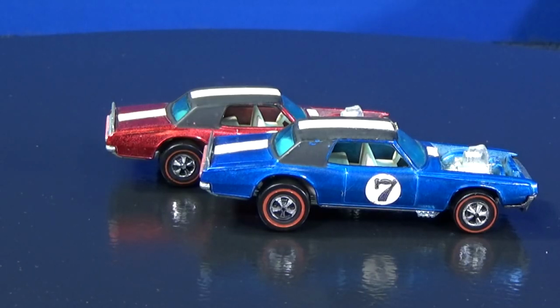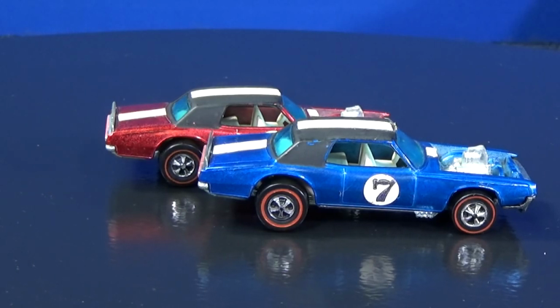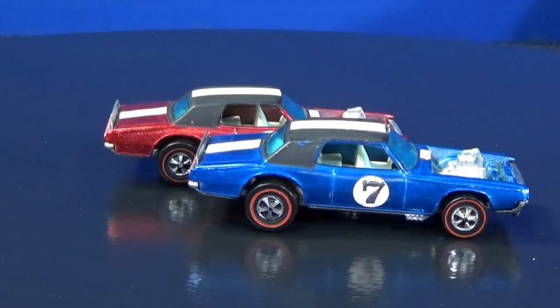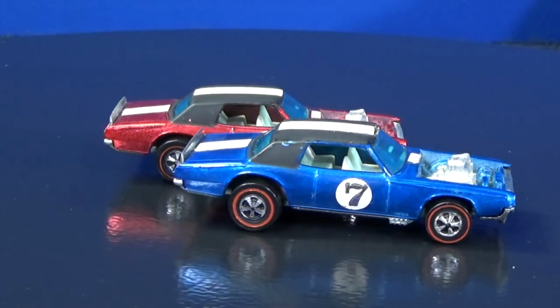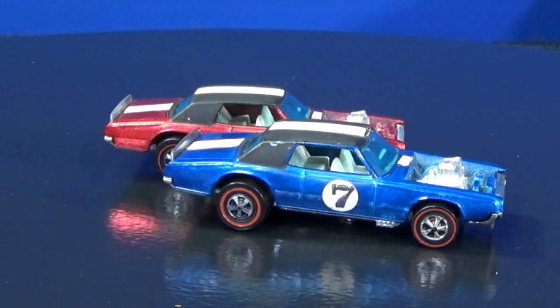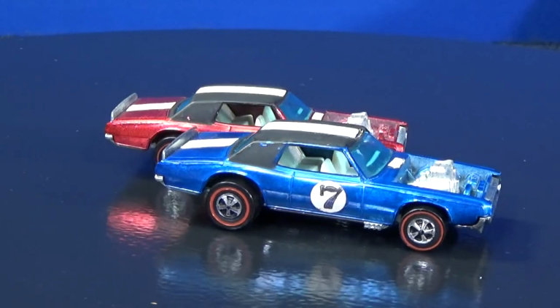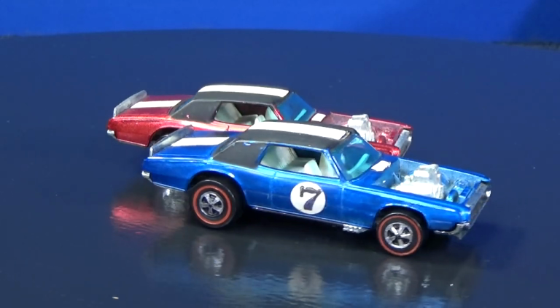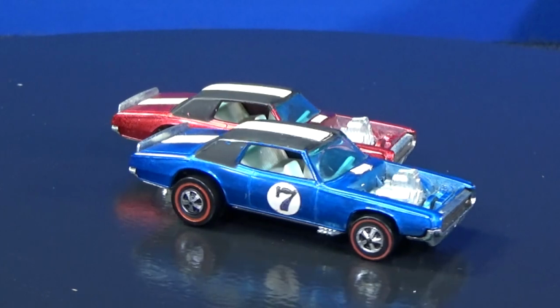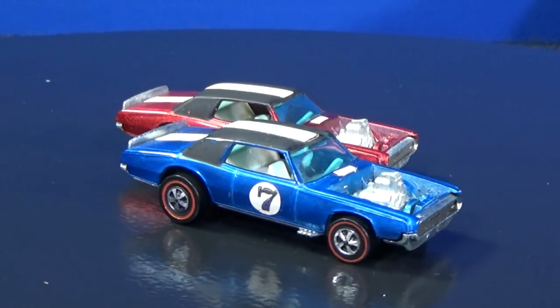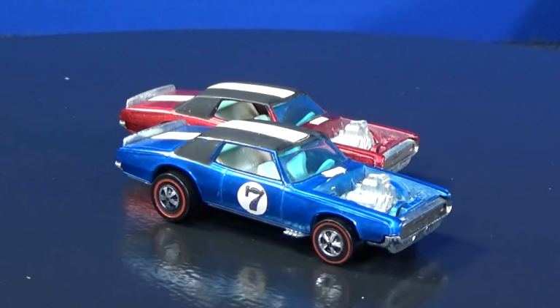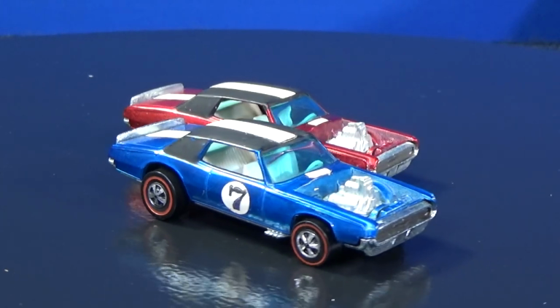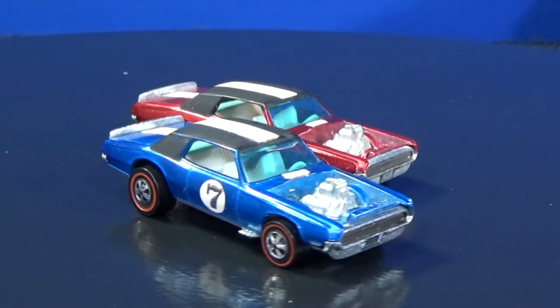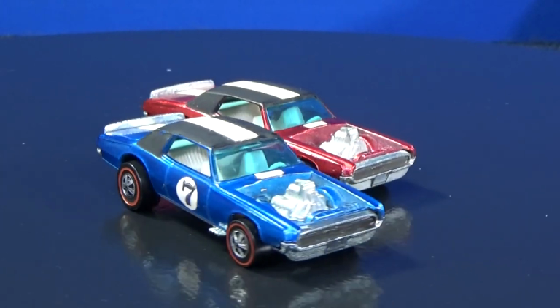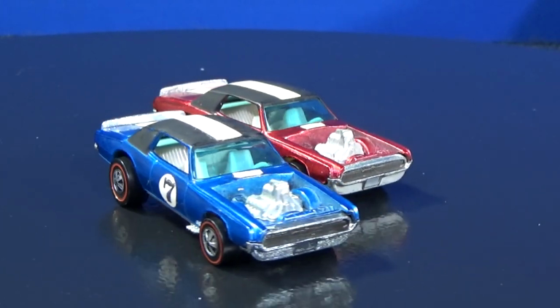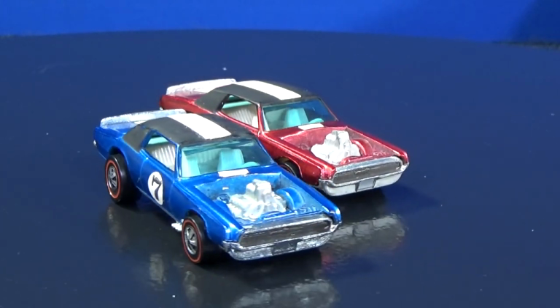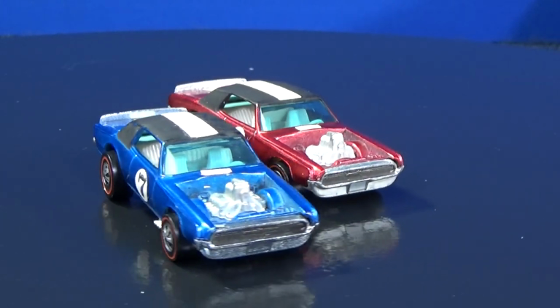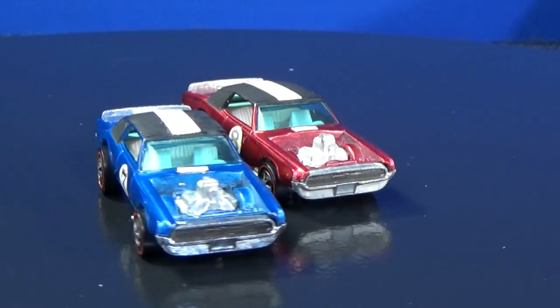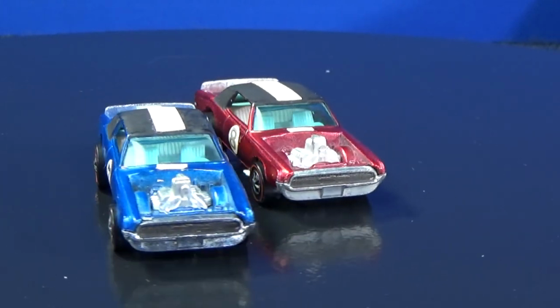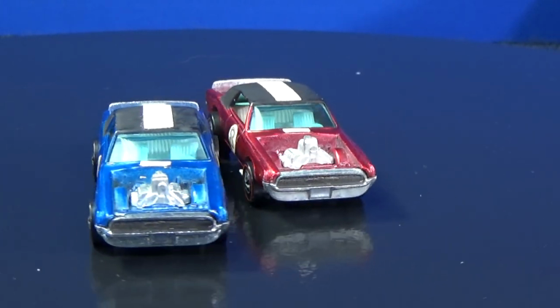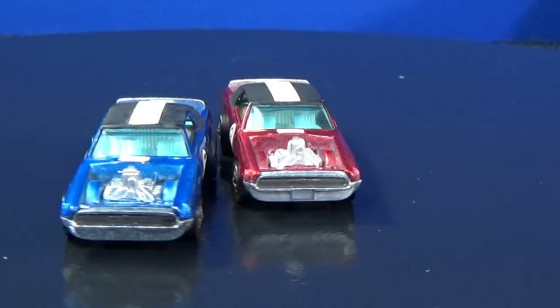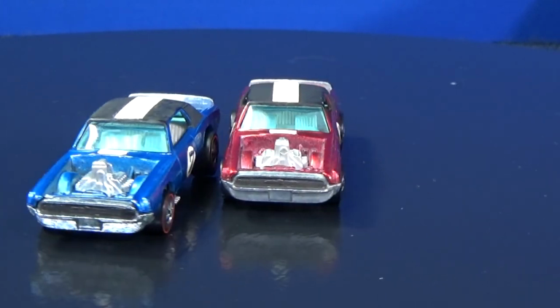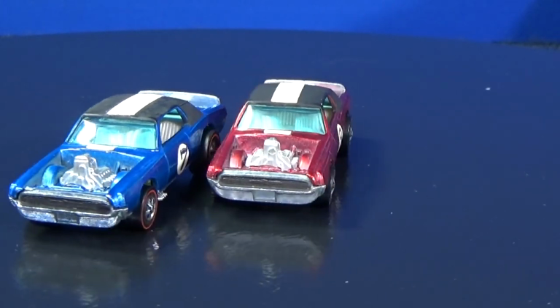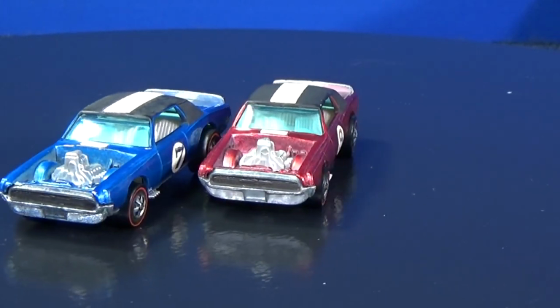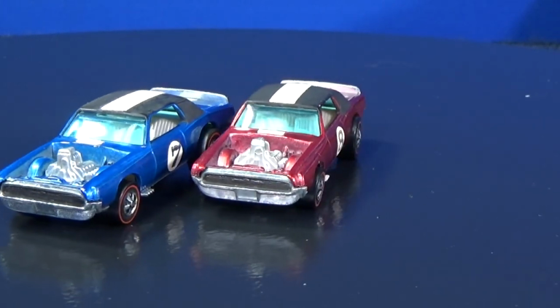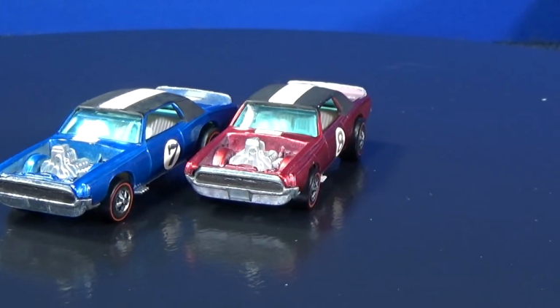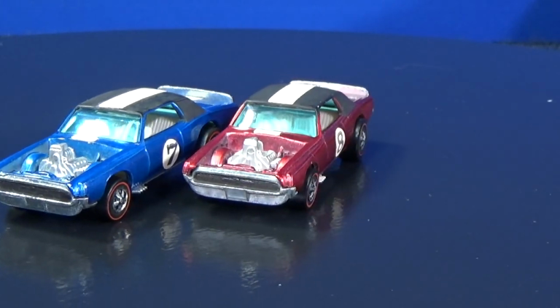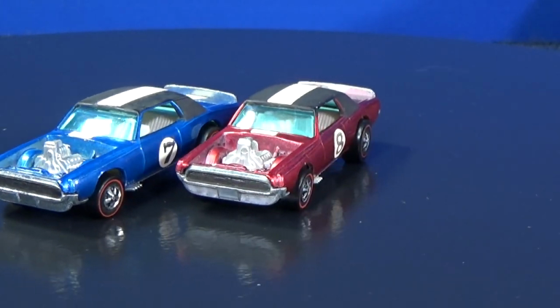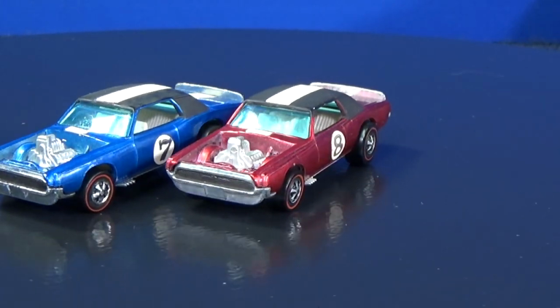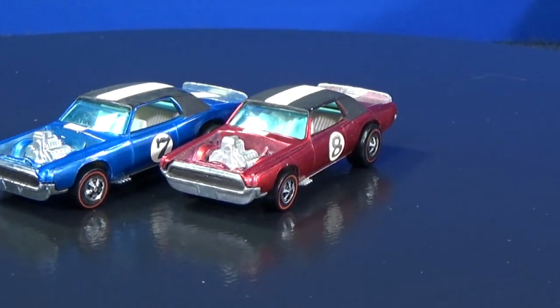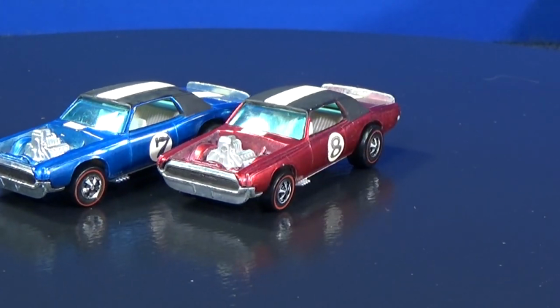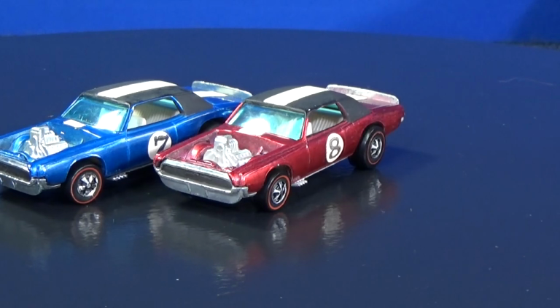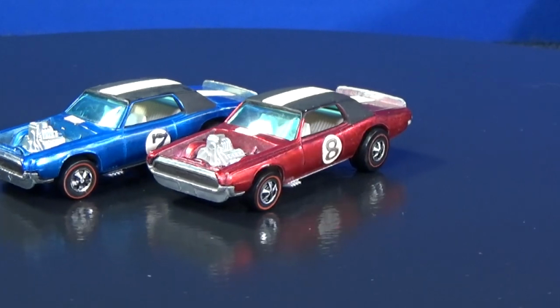Let's go ahead and show the red and the blue together. Hopefully my camera is close enough to centered — close enough.